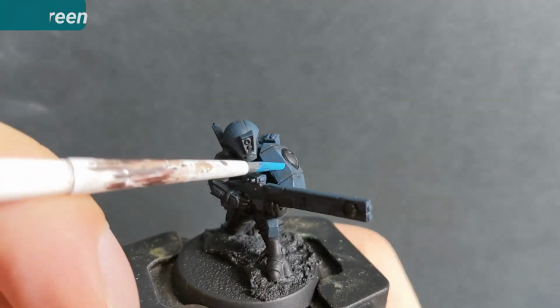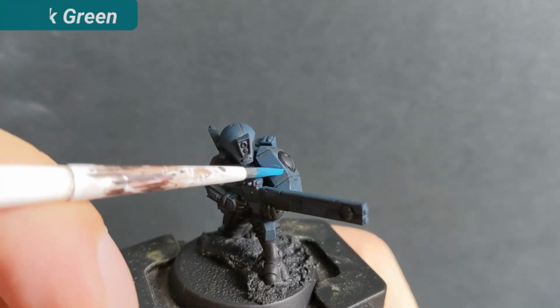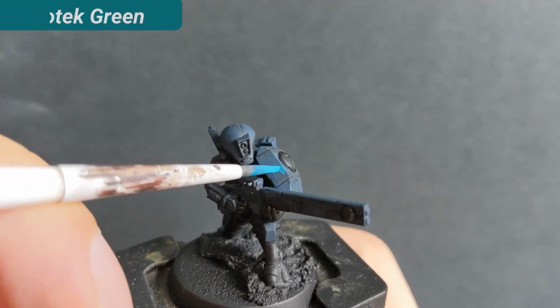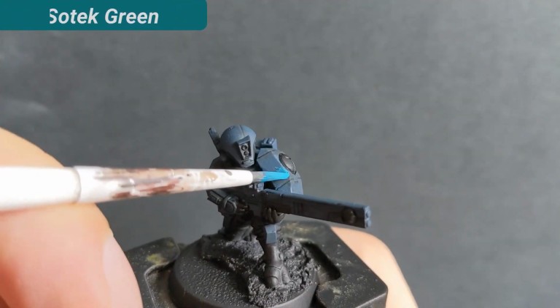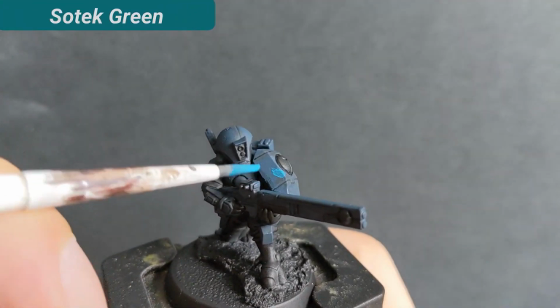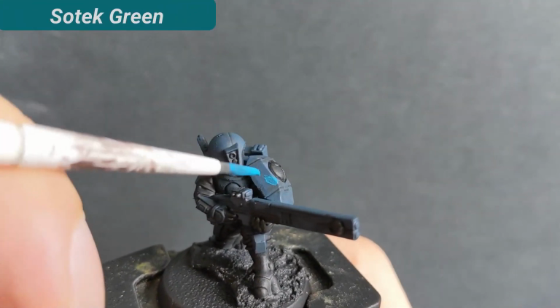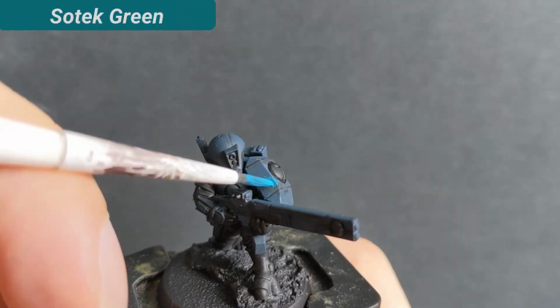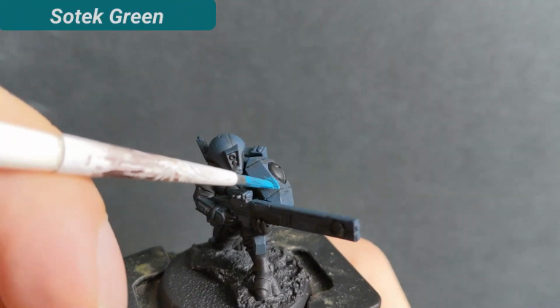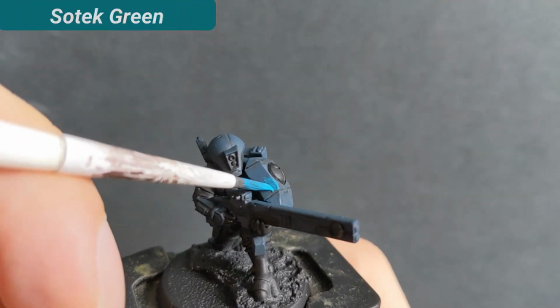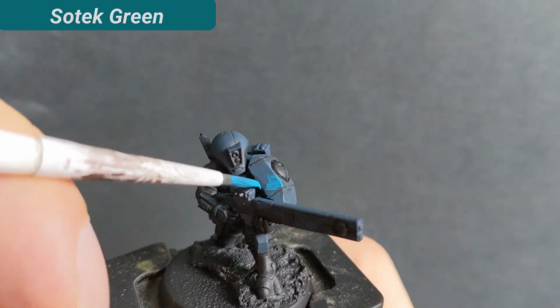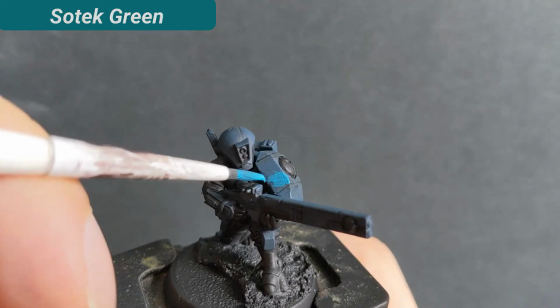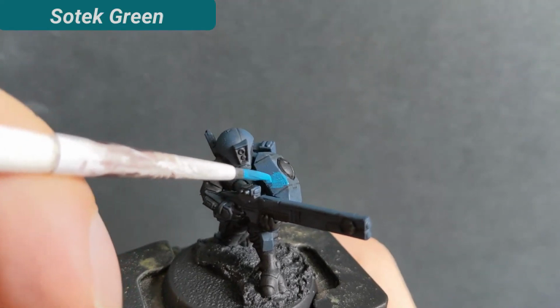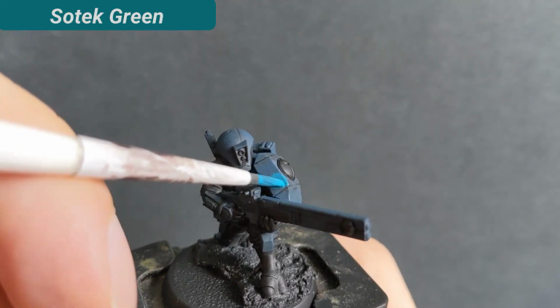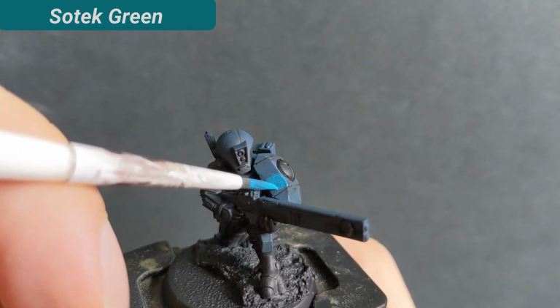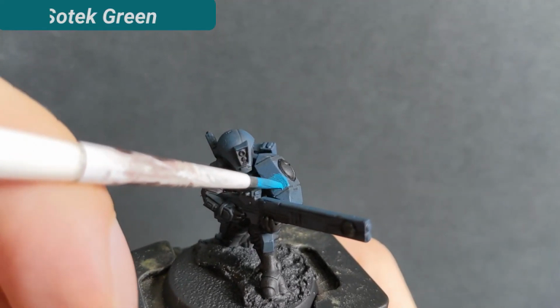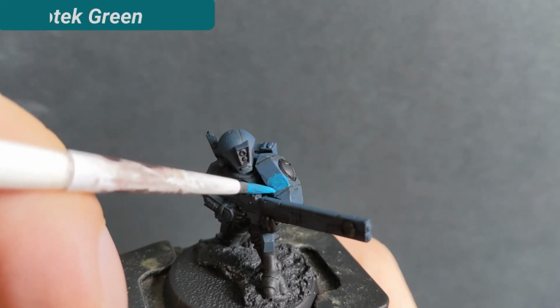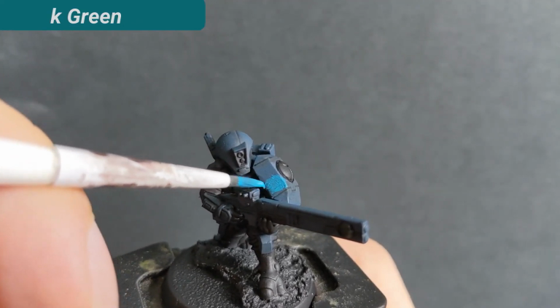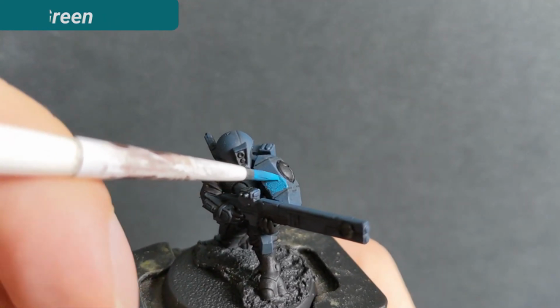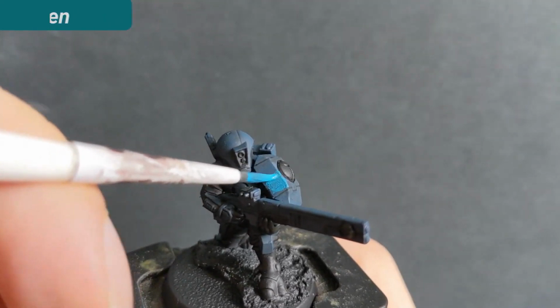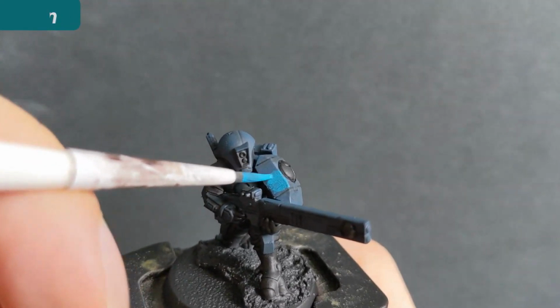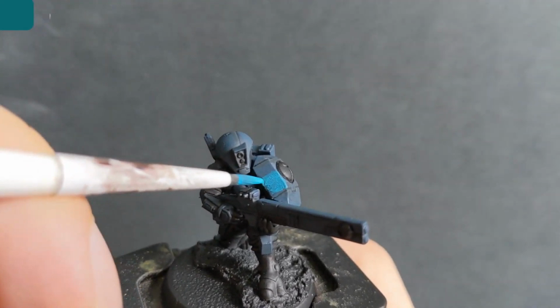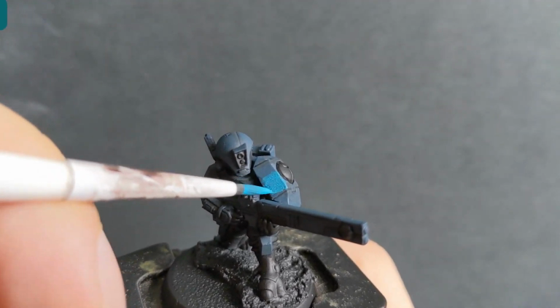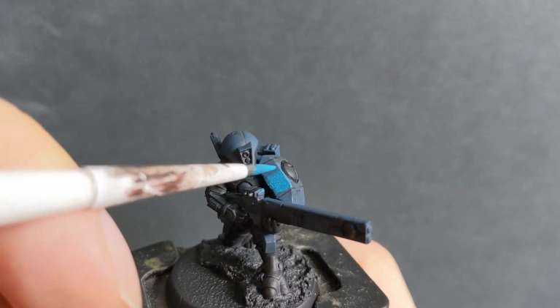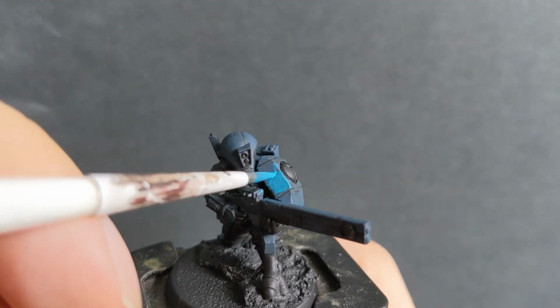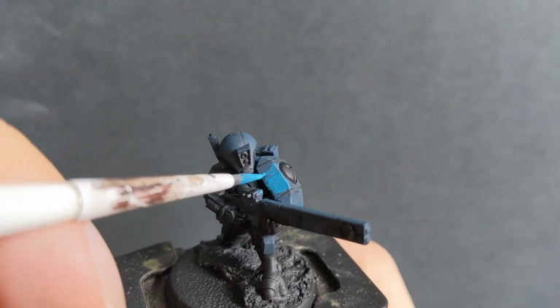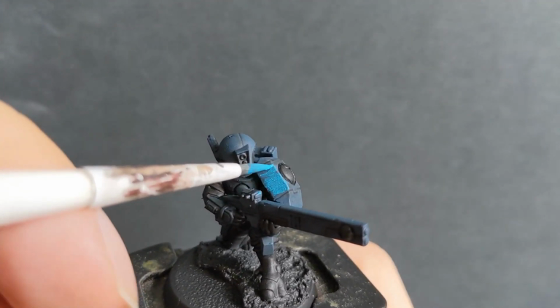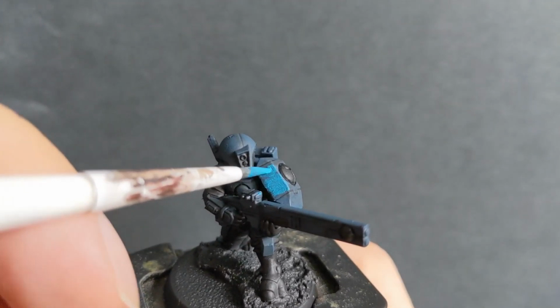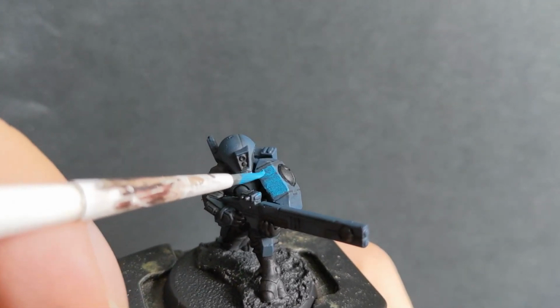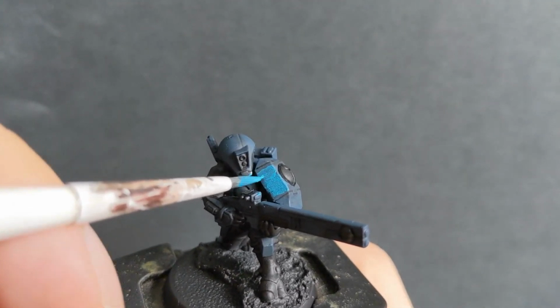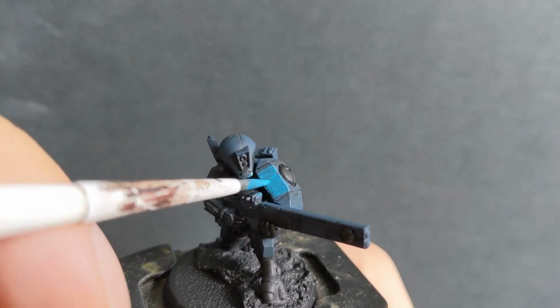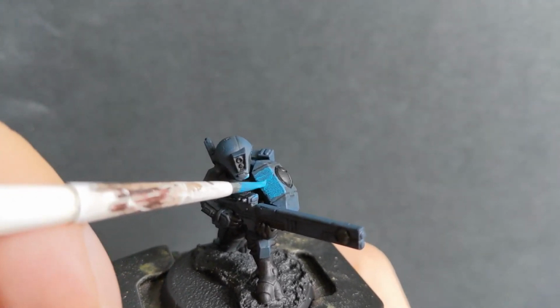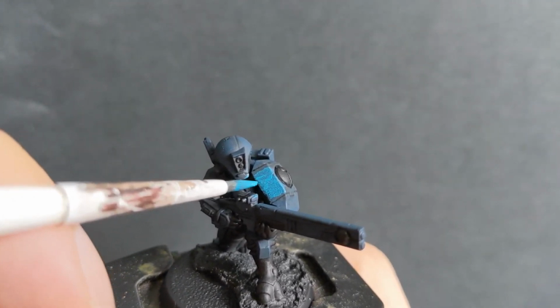Next I use two layers of Sotek Green for an even and strong color. I try to keep a small gap to the recesses.